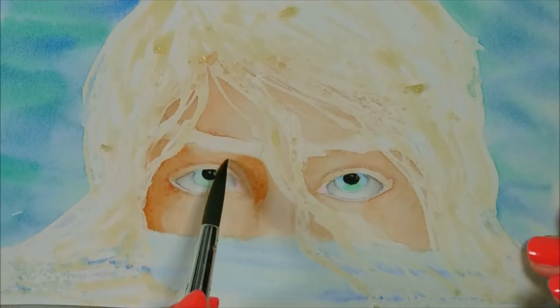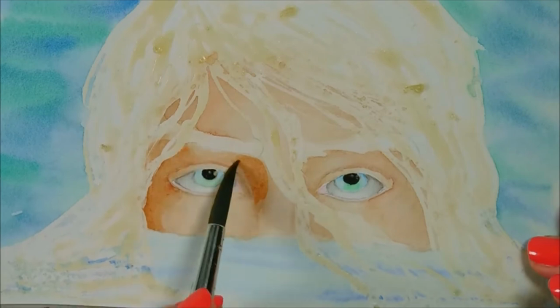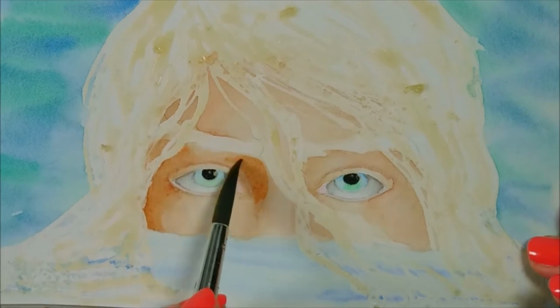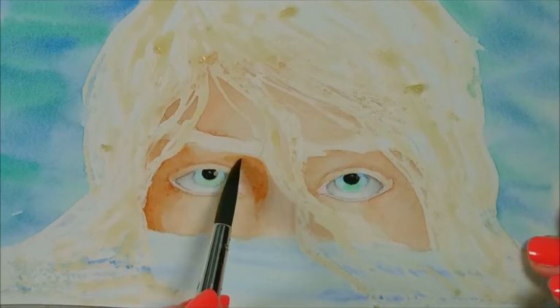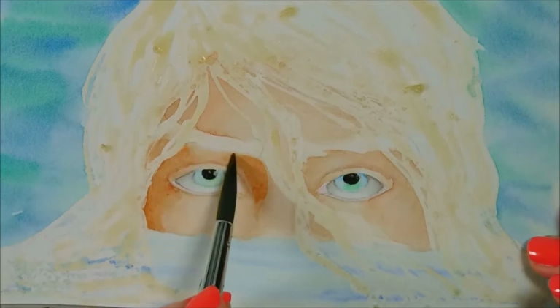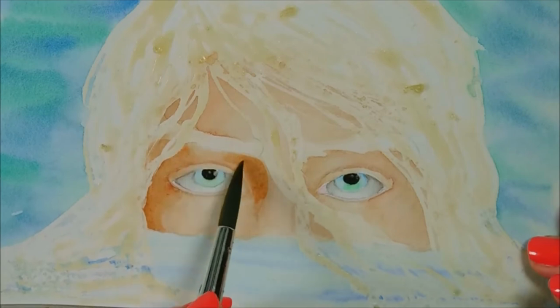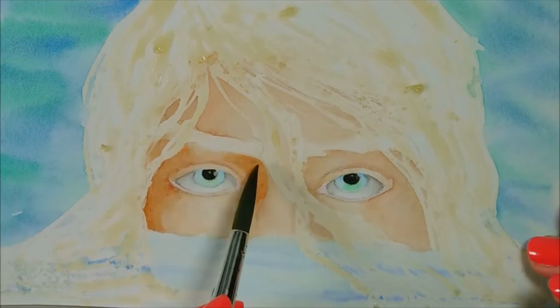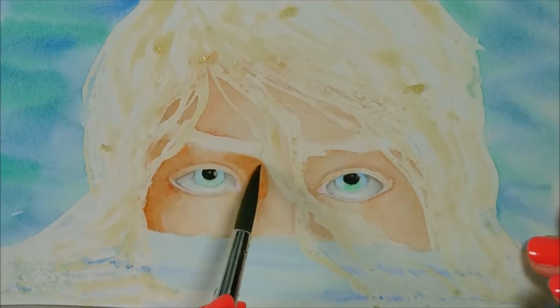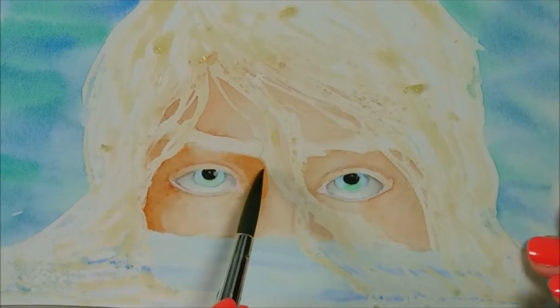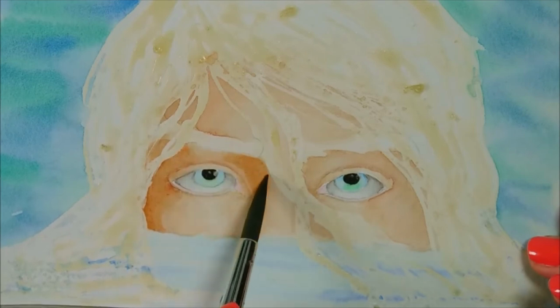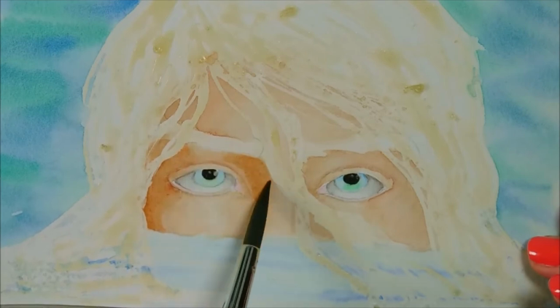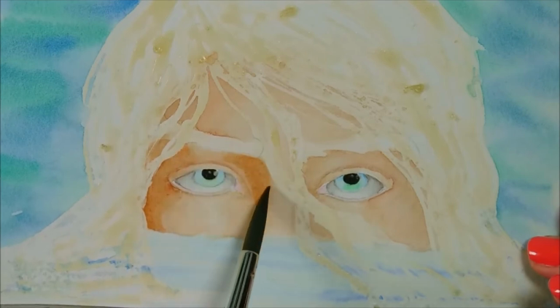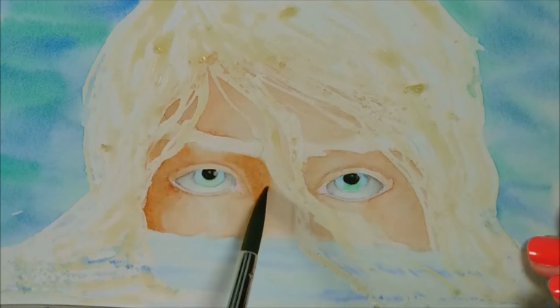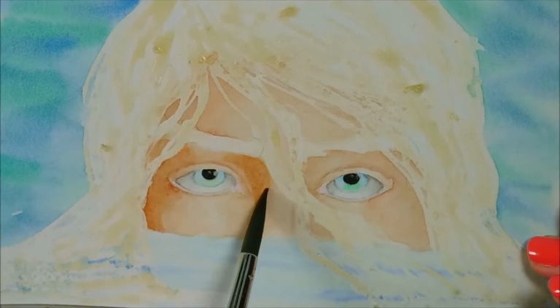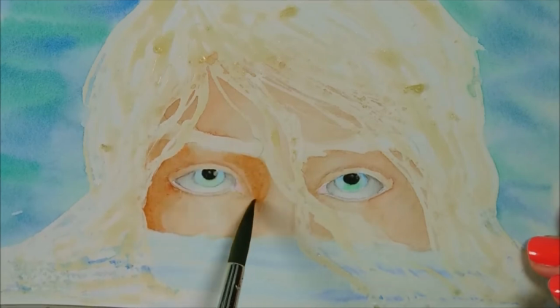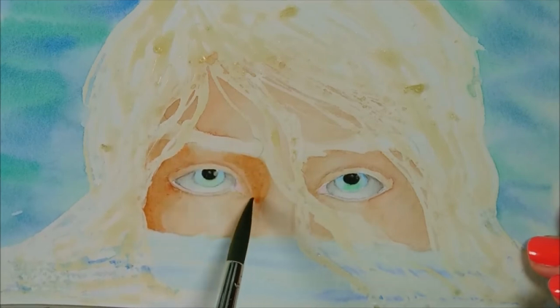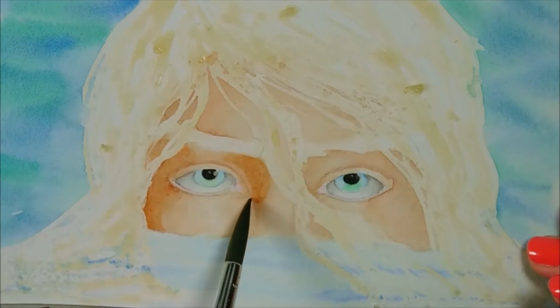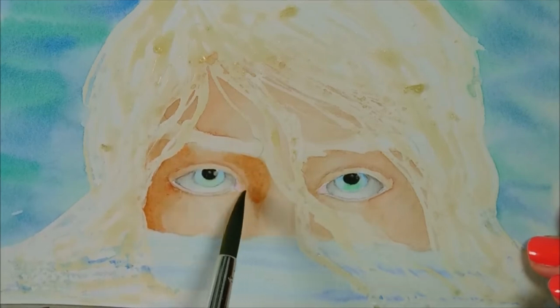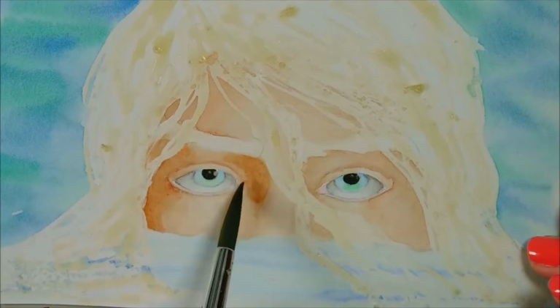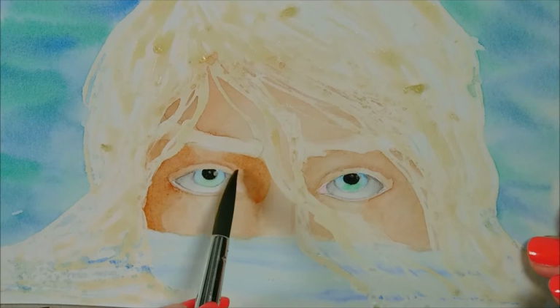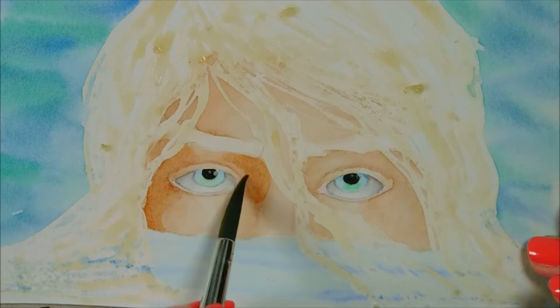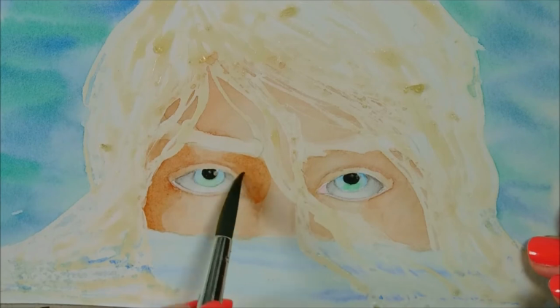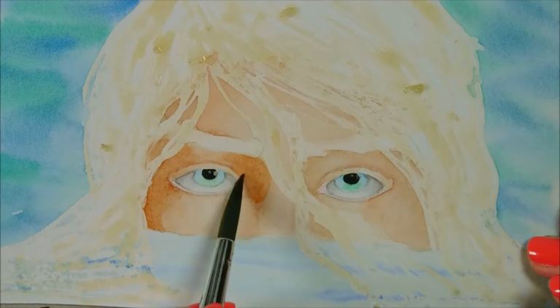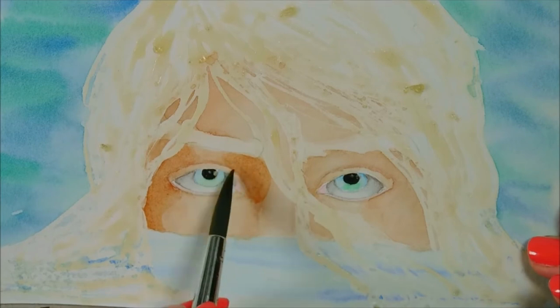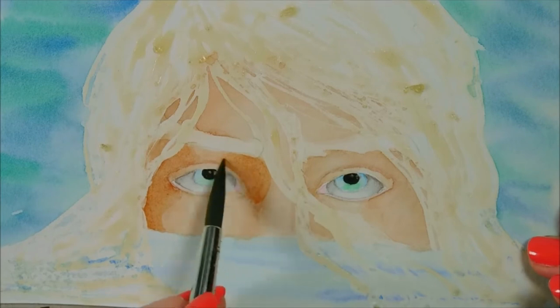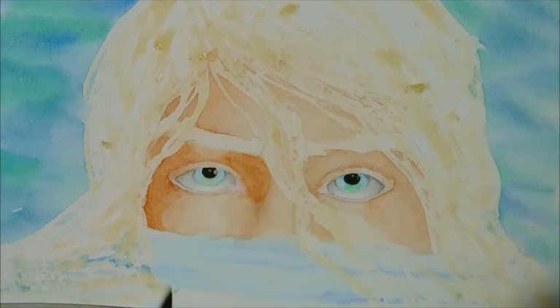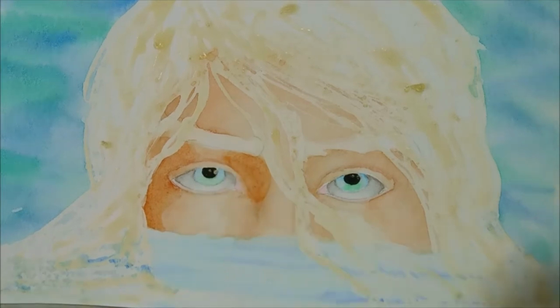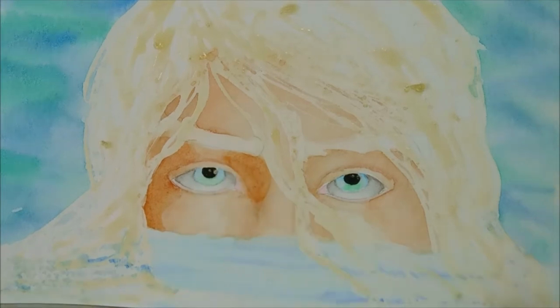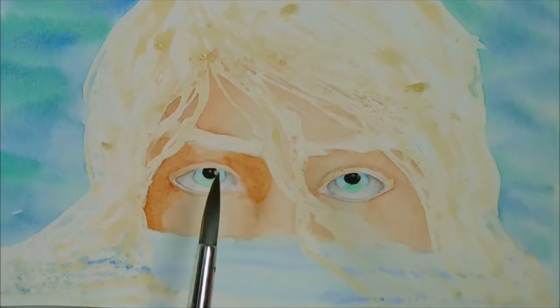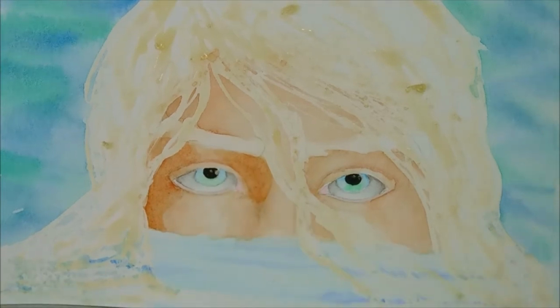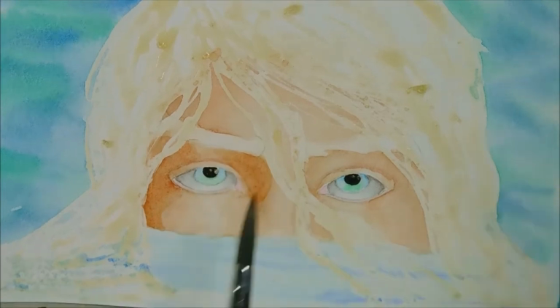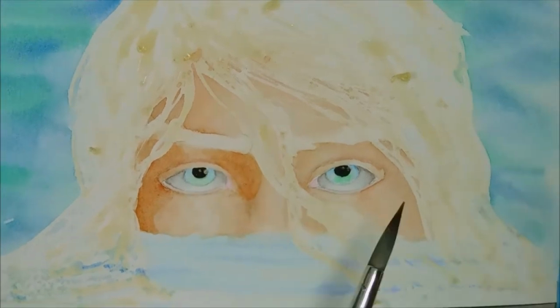I love realistic looking skin in watercolor, but still being able to see the brush strokes is just — ah, beautiful.